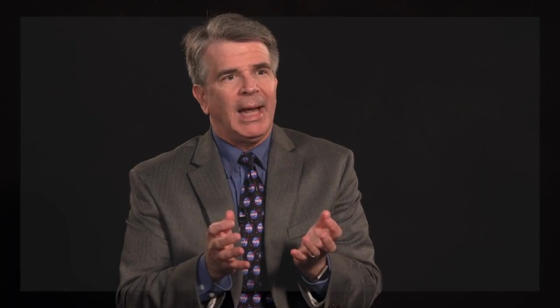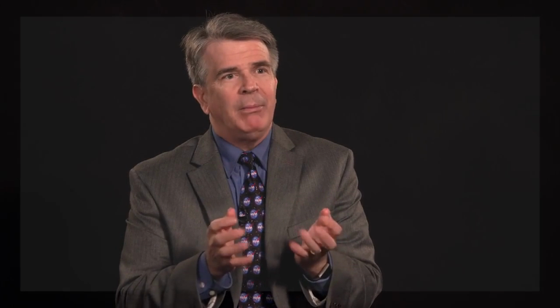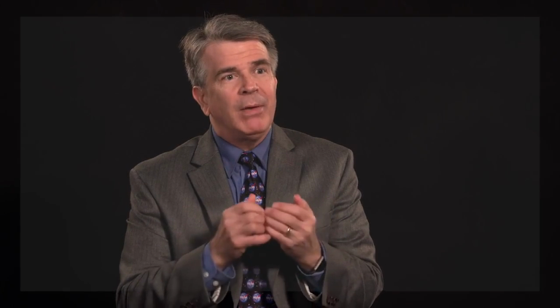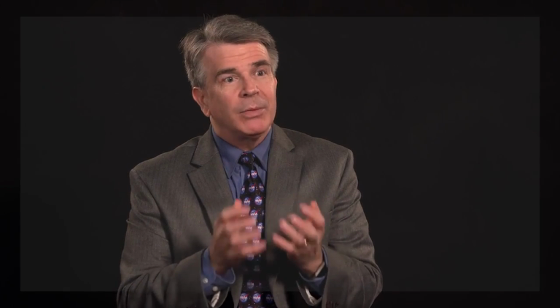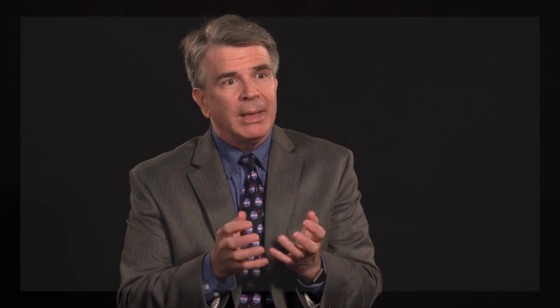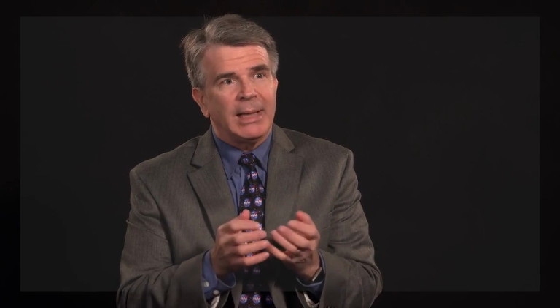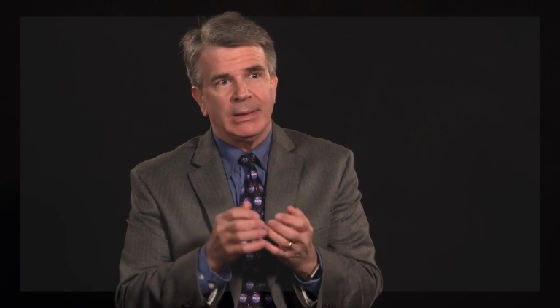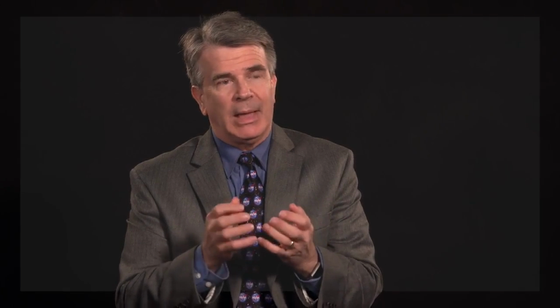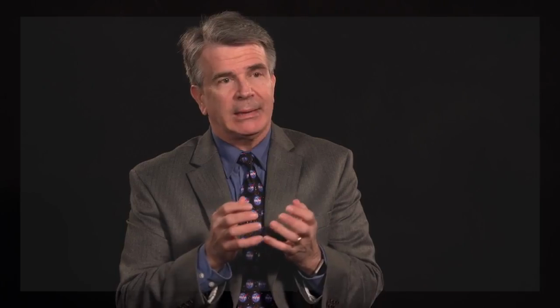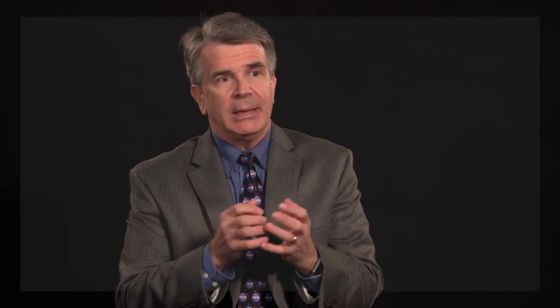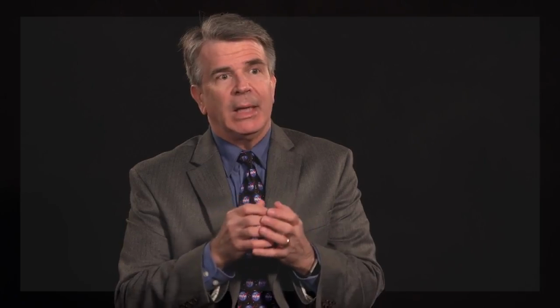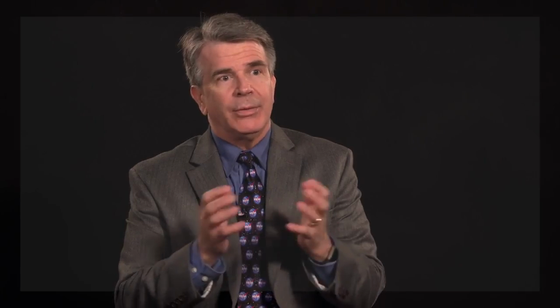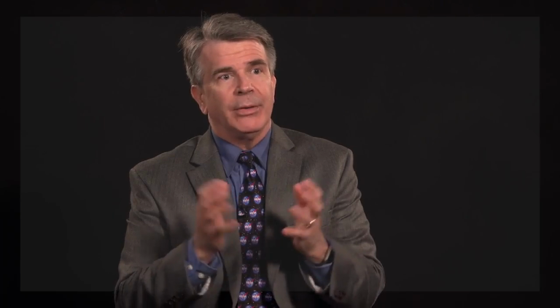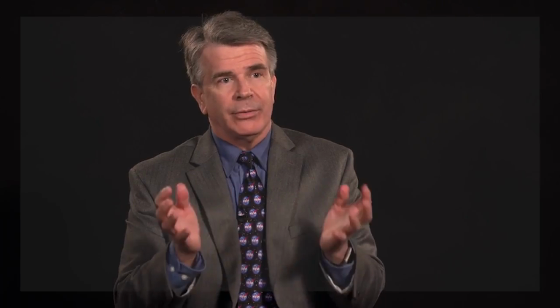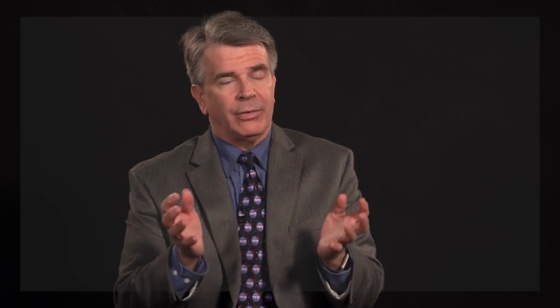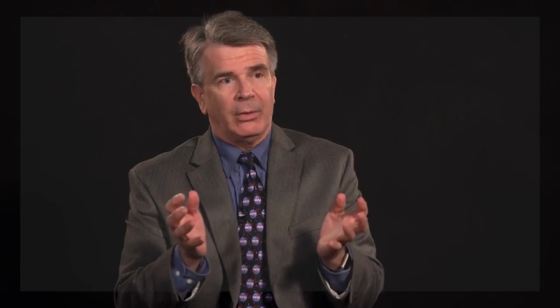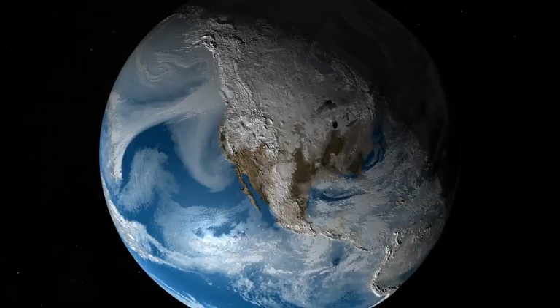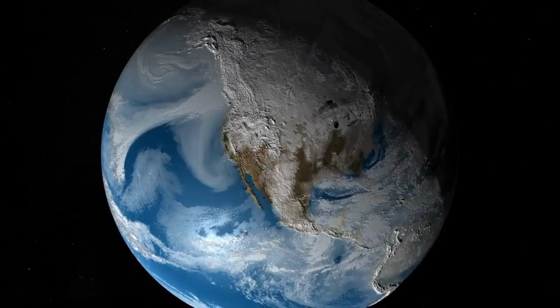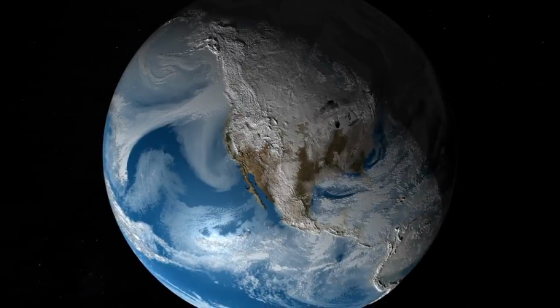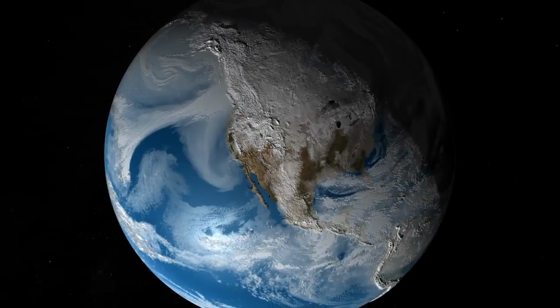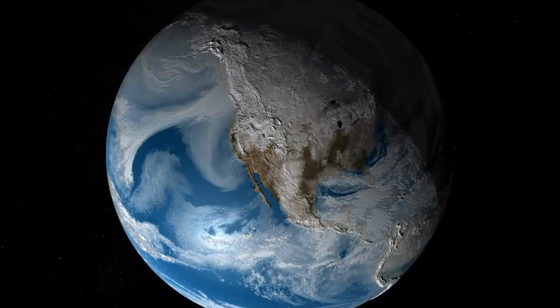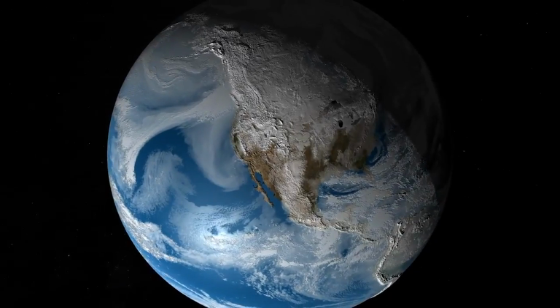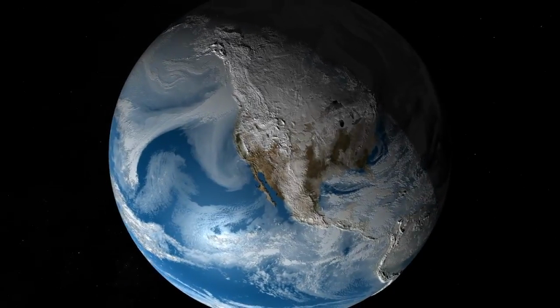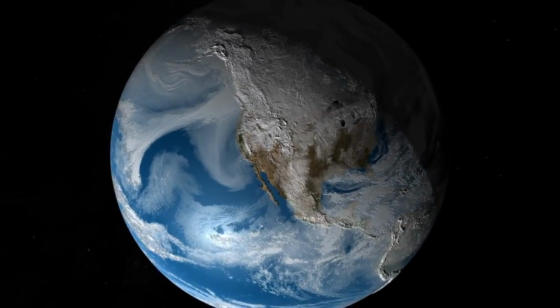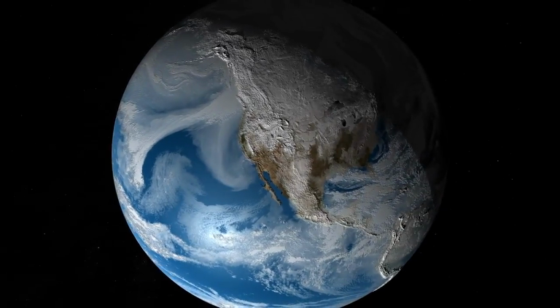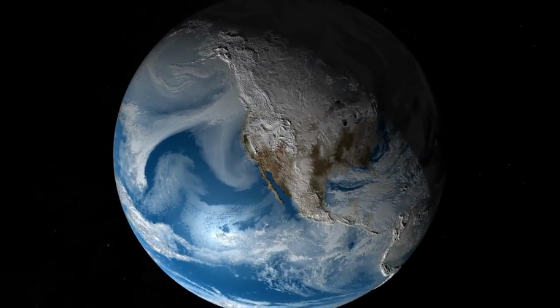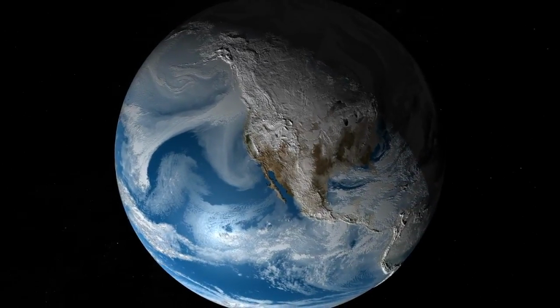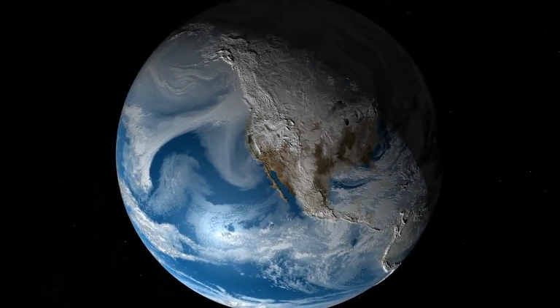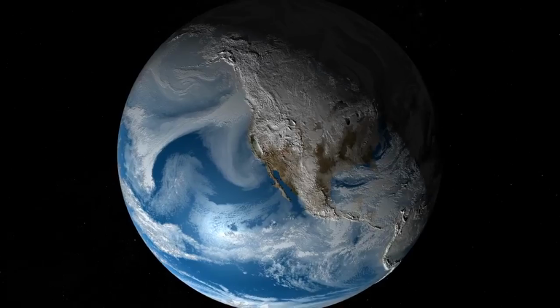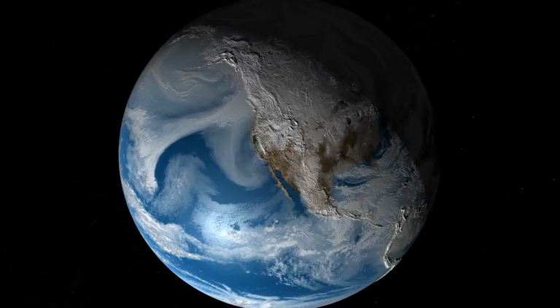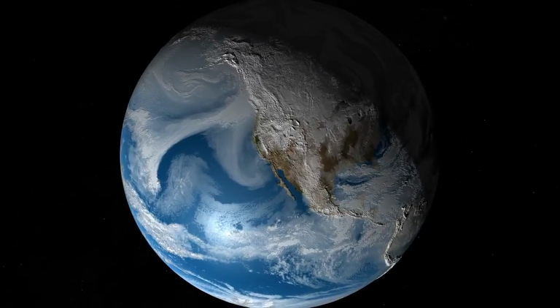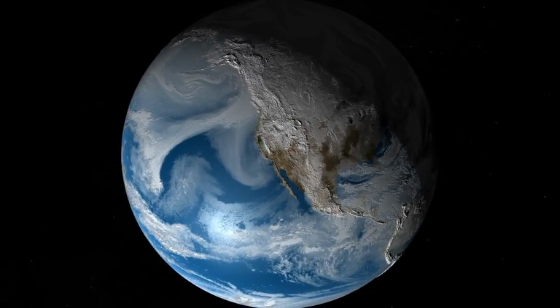Earth is a magical place because really it's our point of departure for everything. And we've come to realize in the last hundred years or so that it's a far more dynamic world than we ever thought.